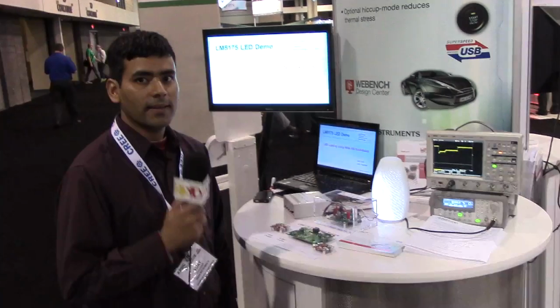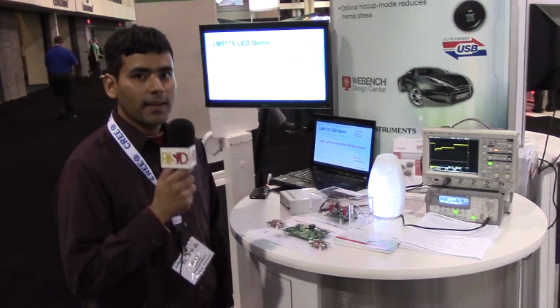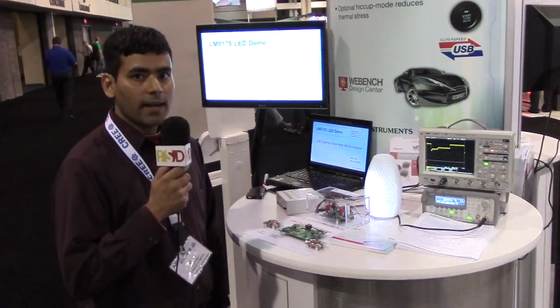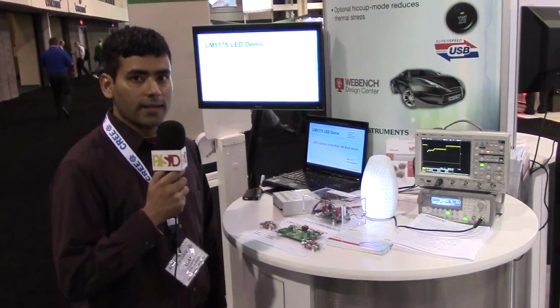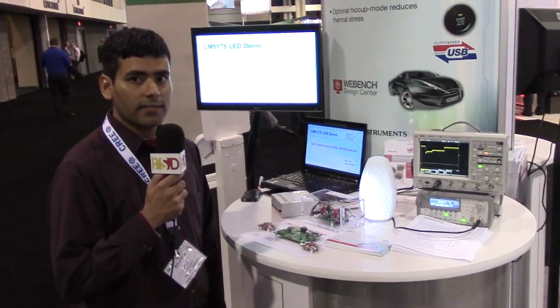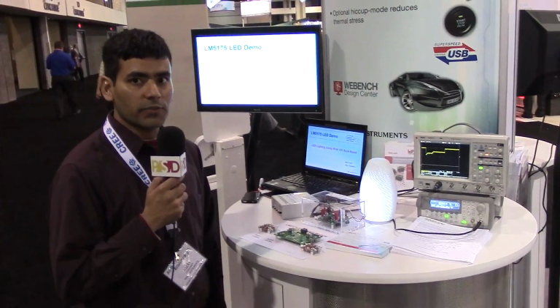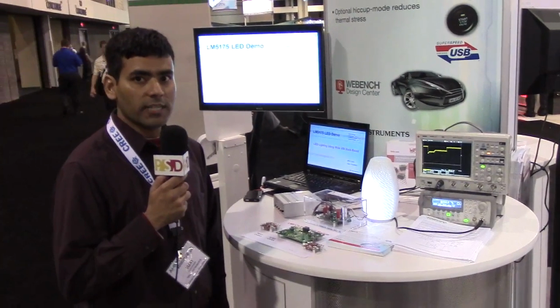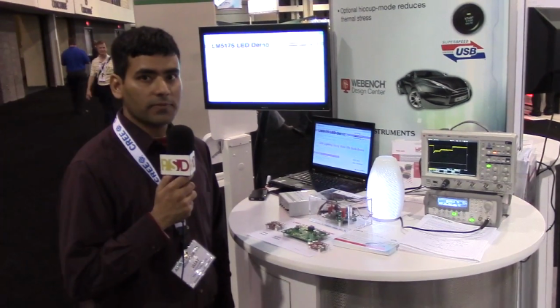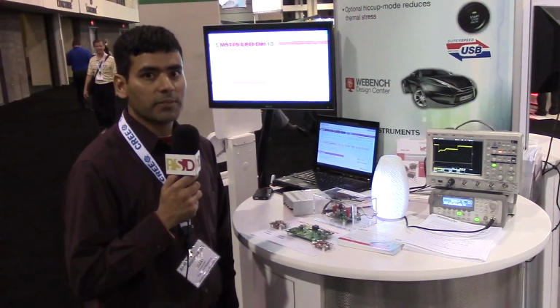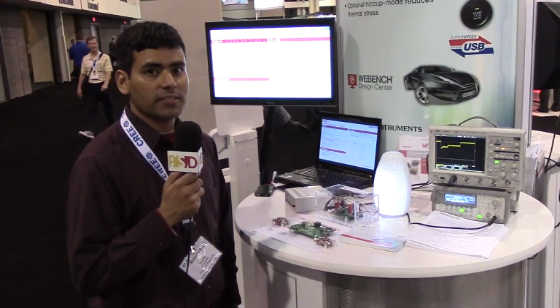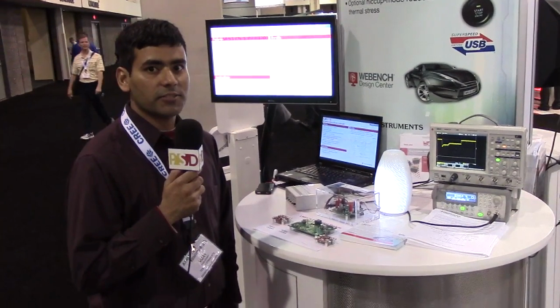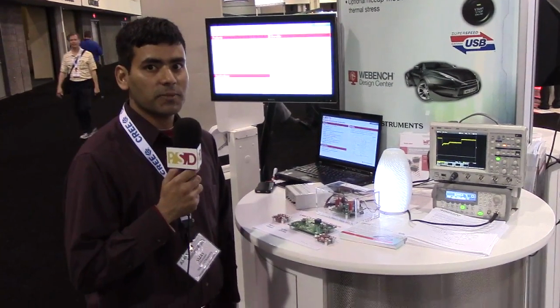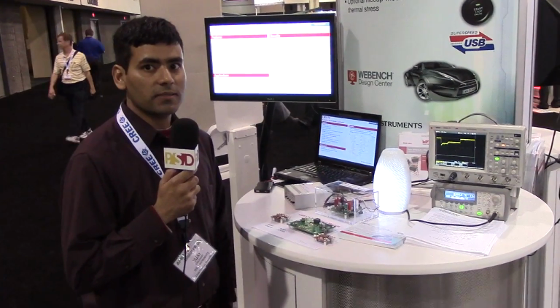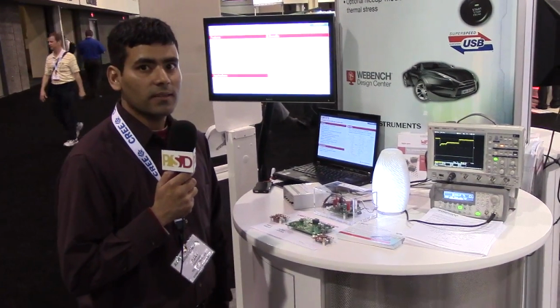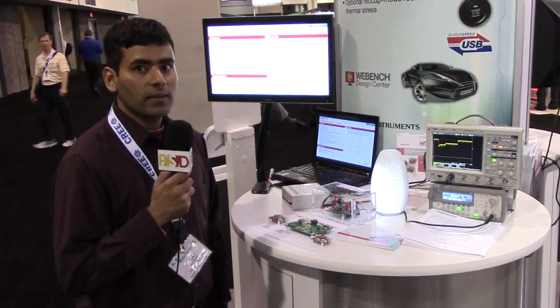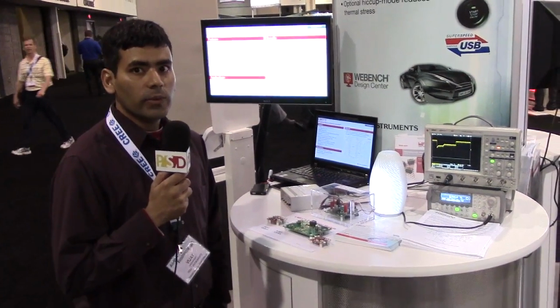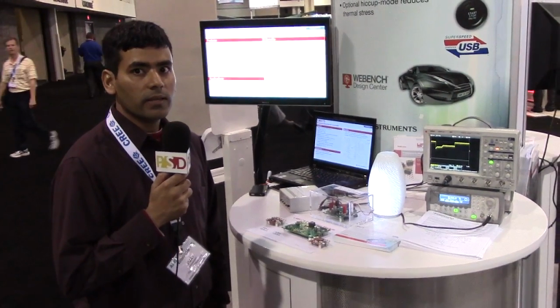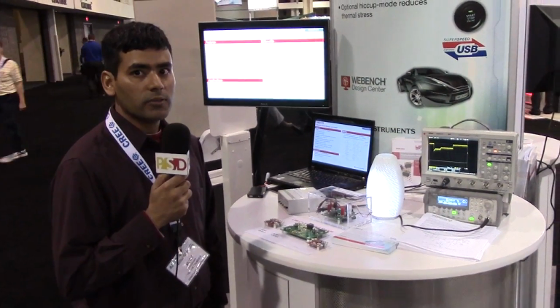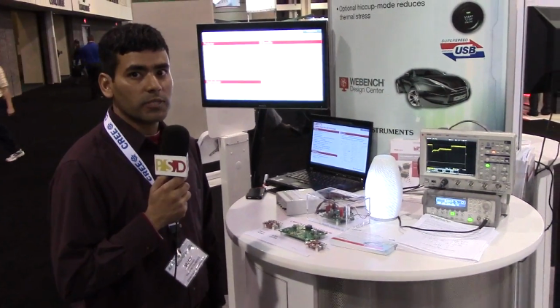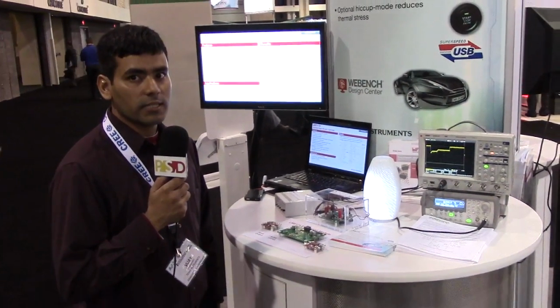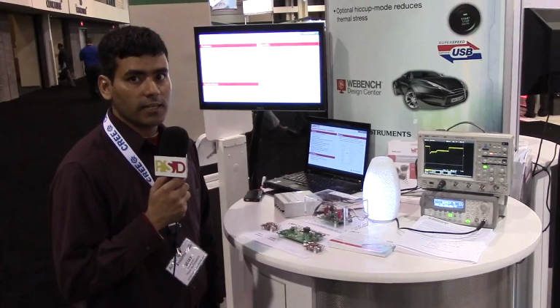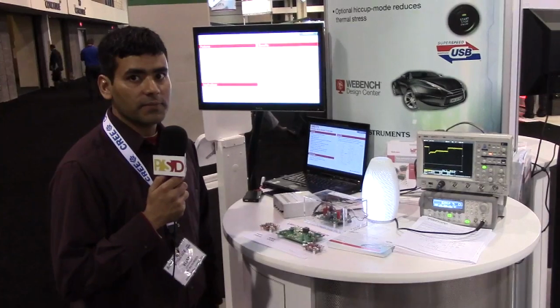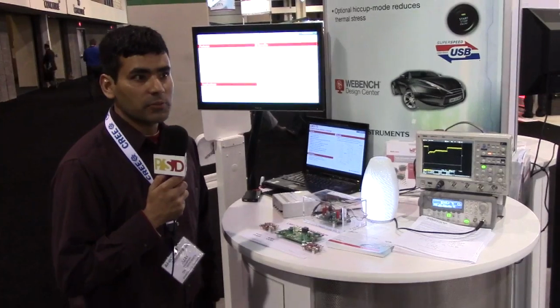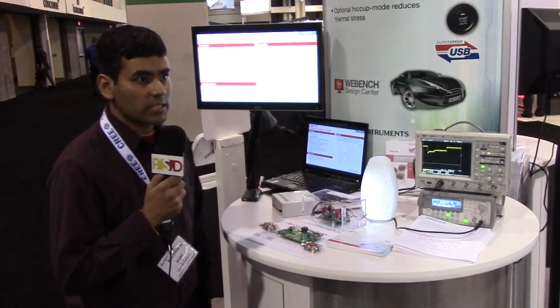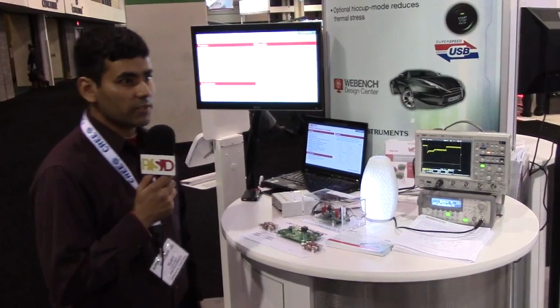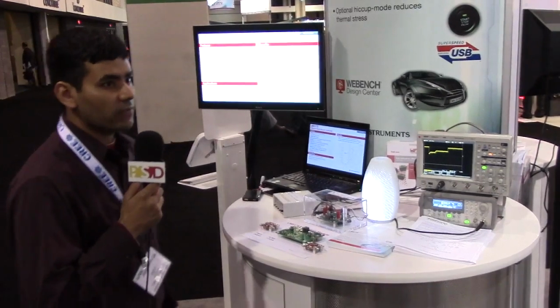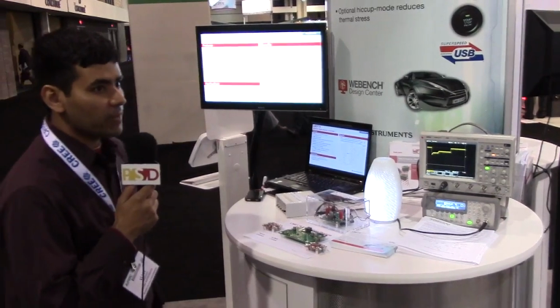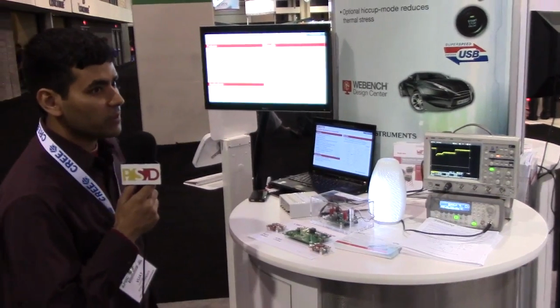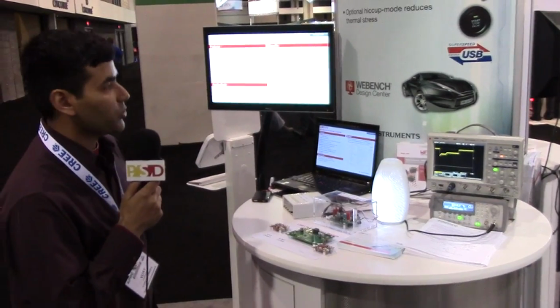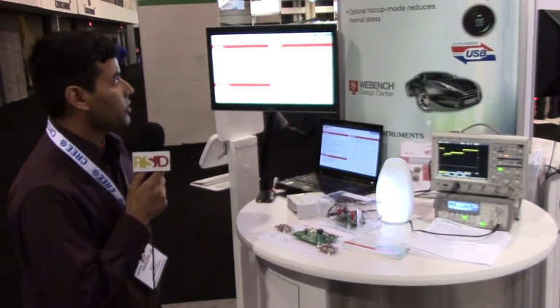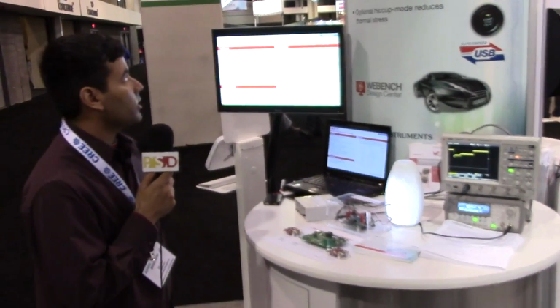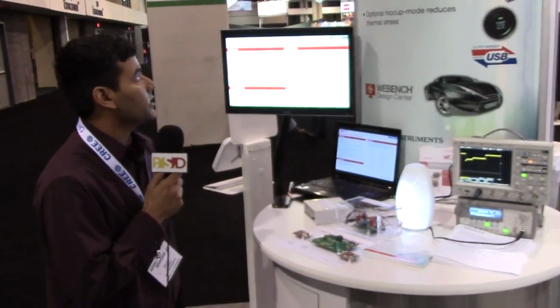Hi, this is Vijay from Texas Instruments. We are here to present the LM5175 Buck-Boost Controller IC.